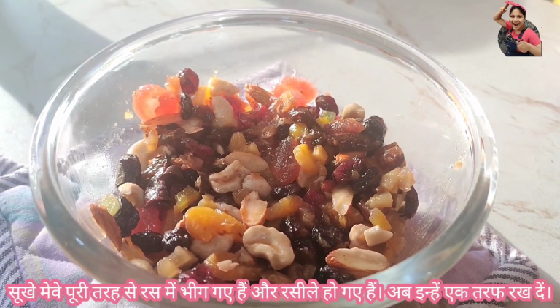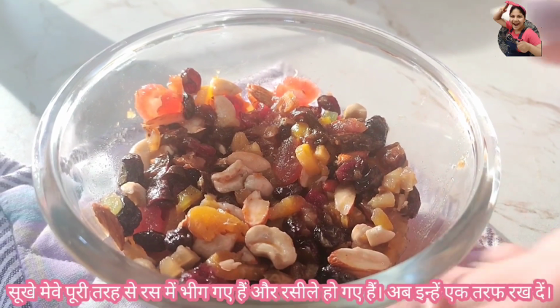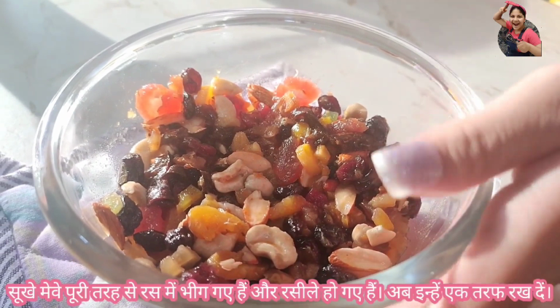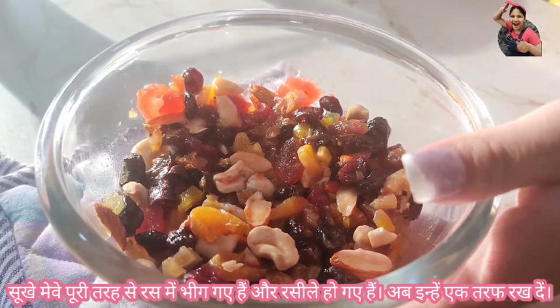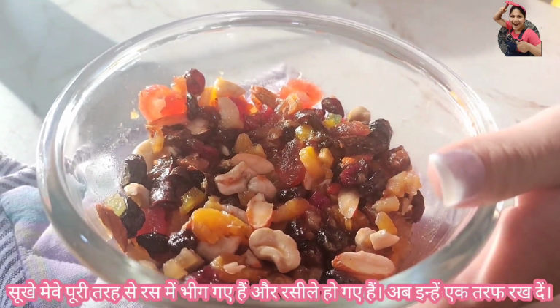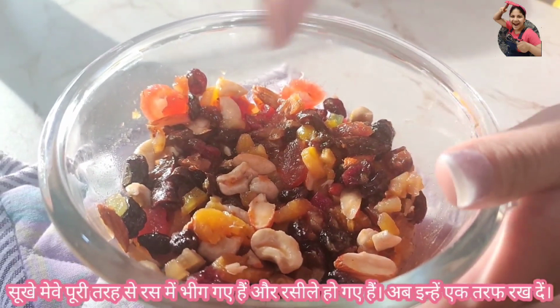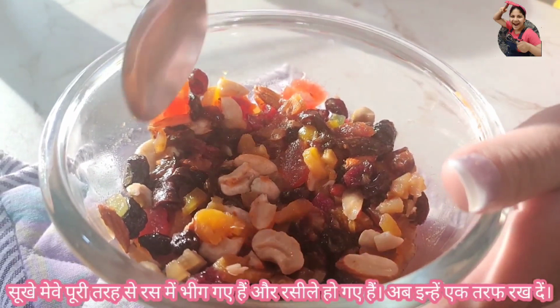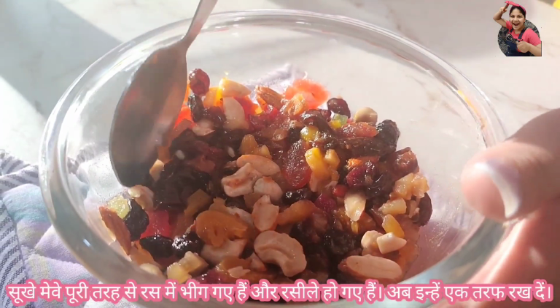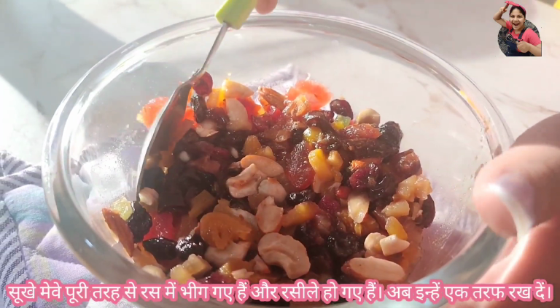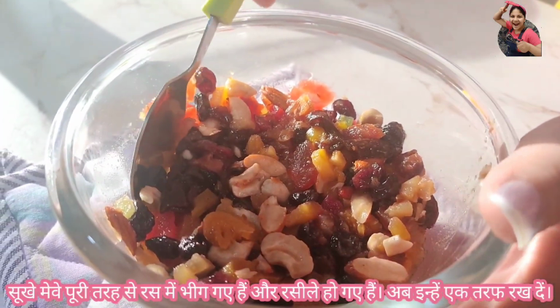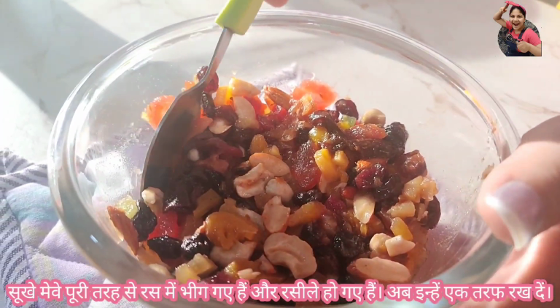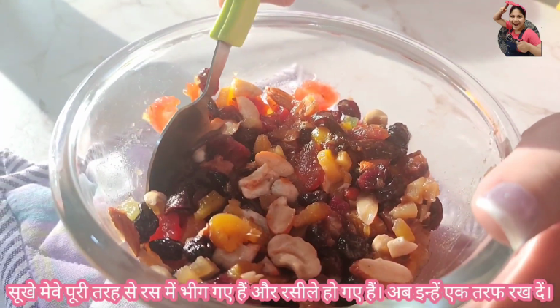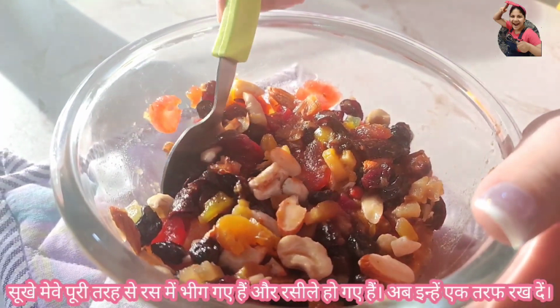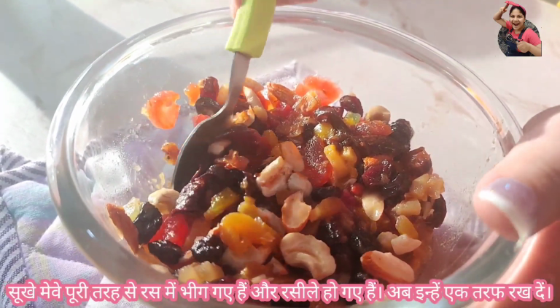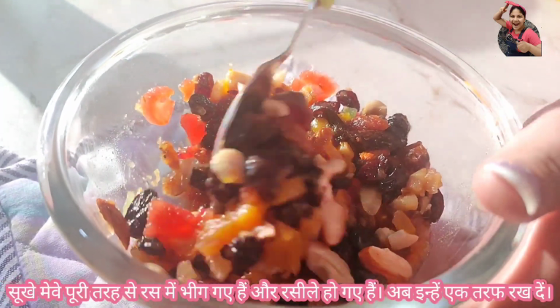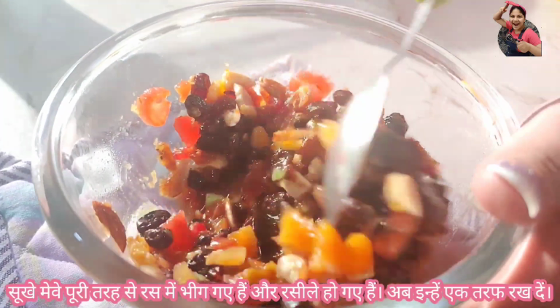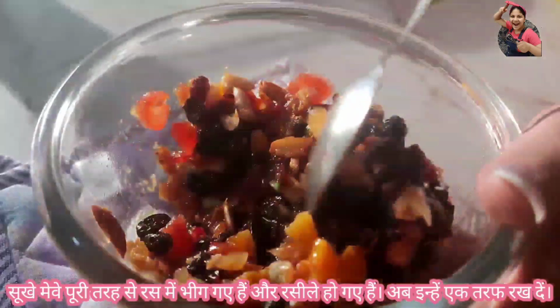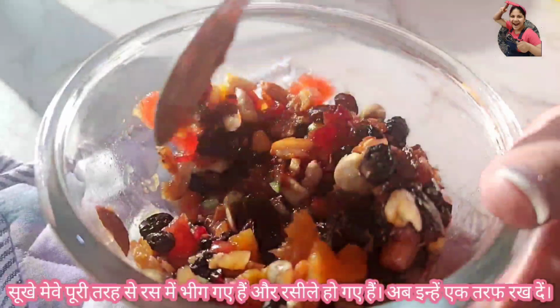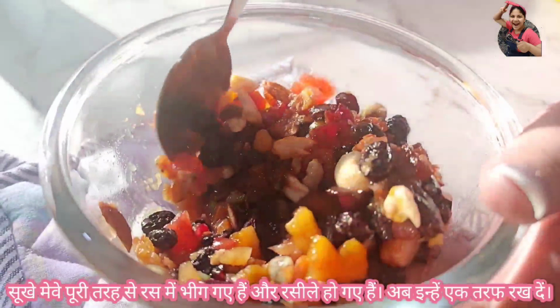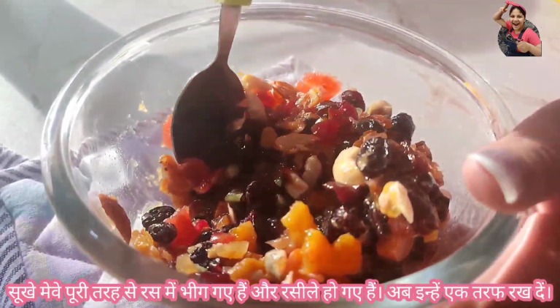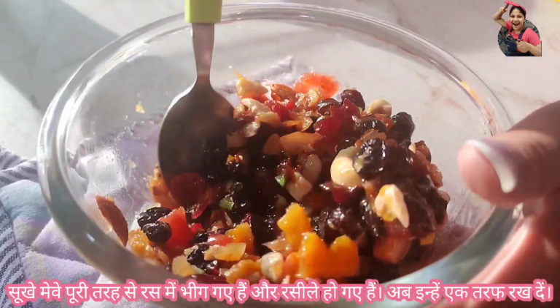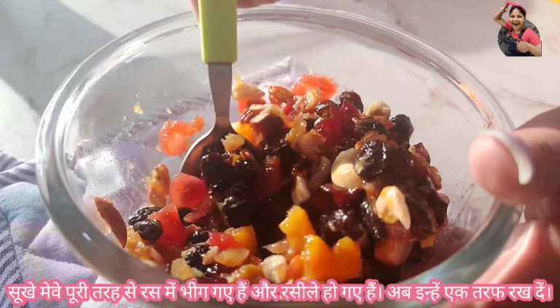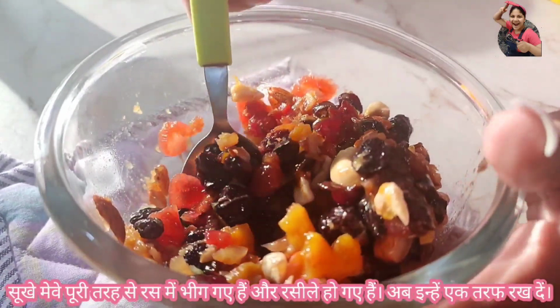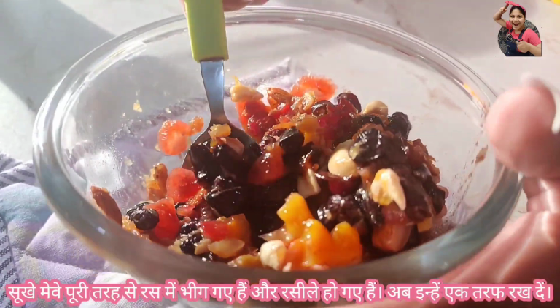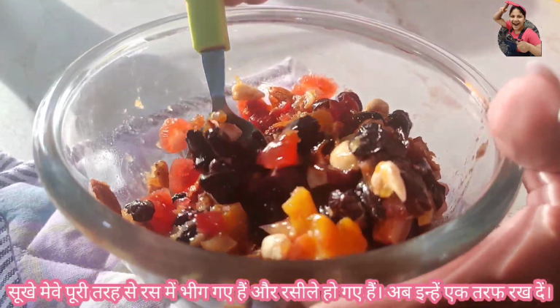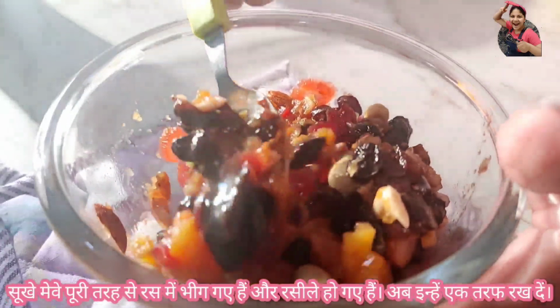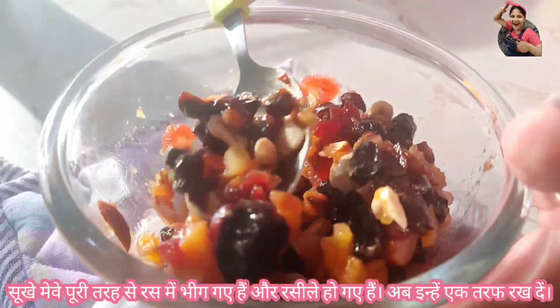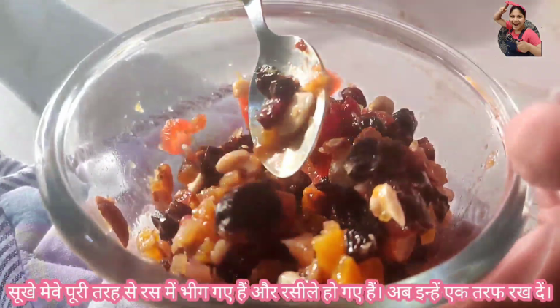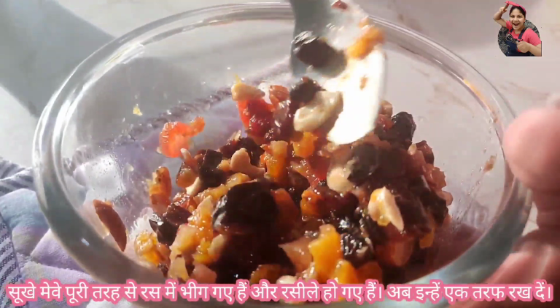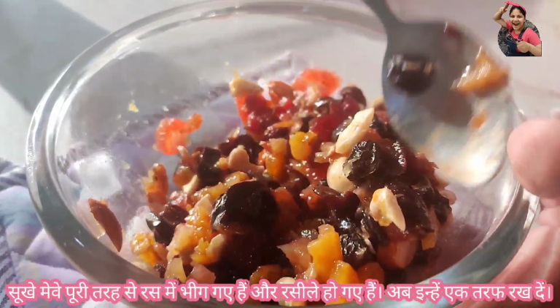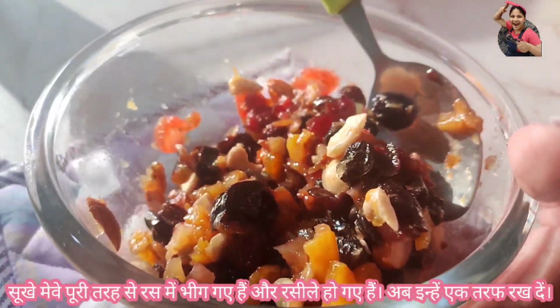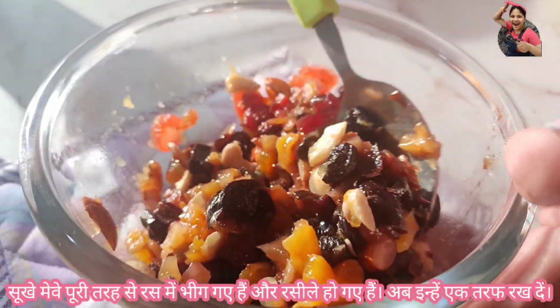Just look — the dry fruits are completely soaked and have absorbed the juice. Now keep them aside.